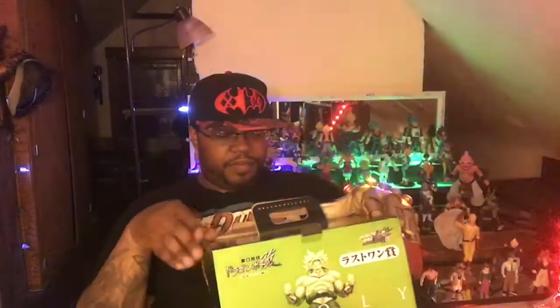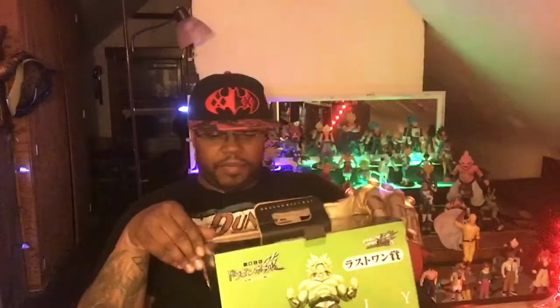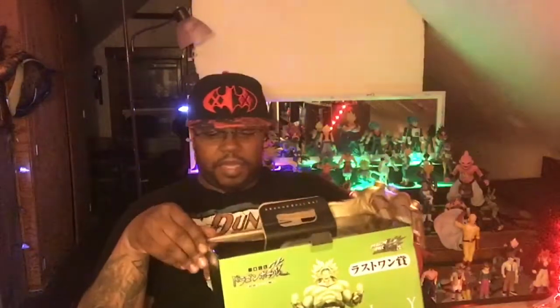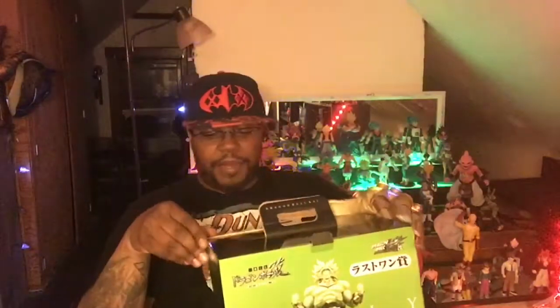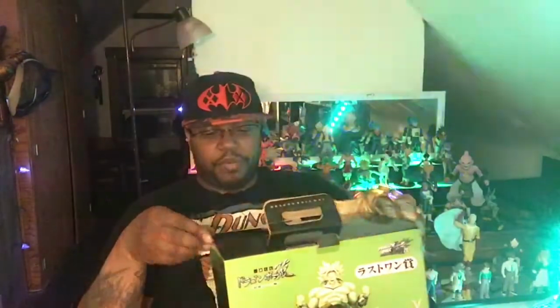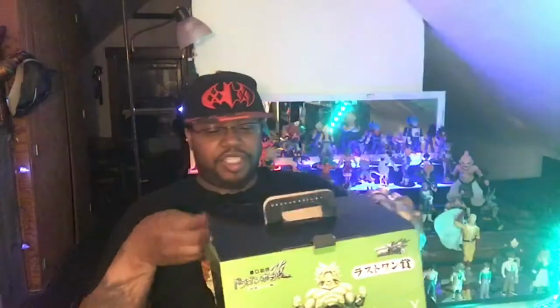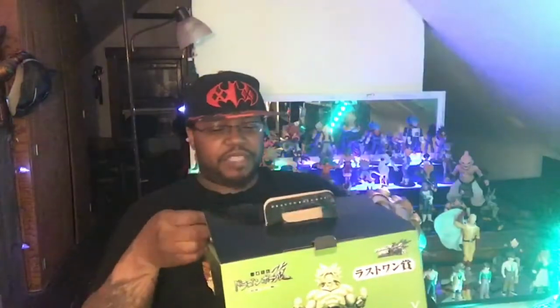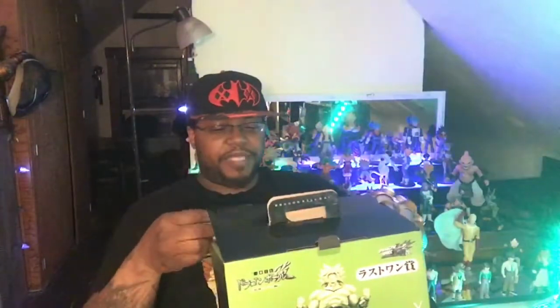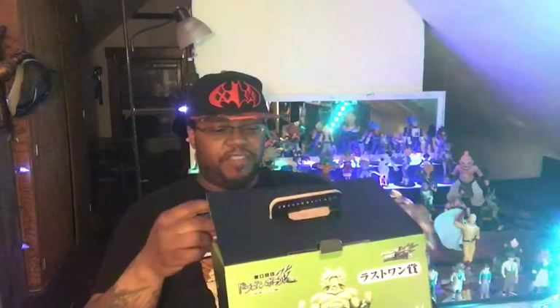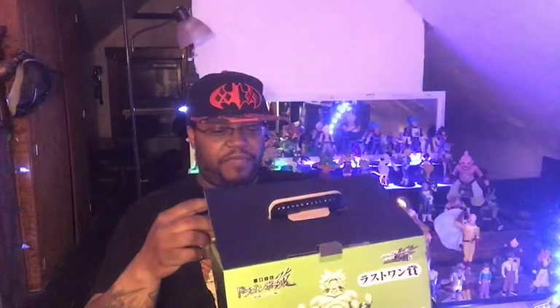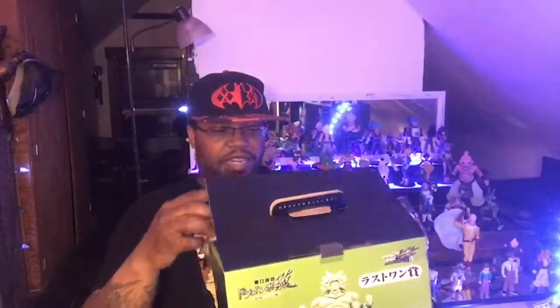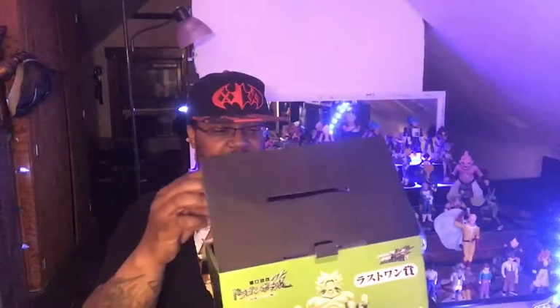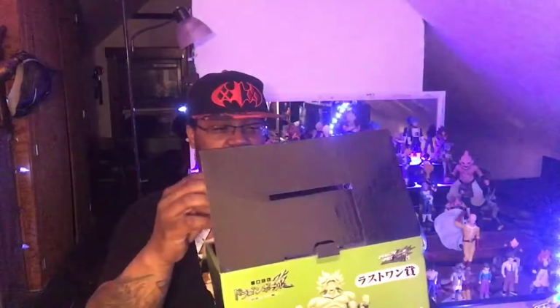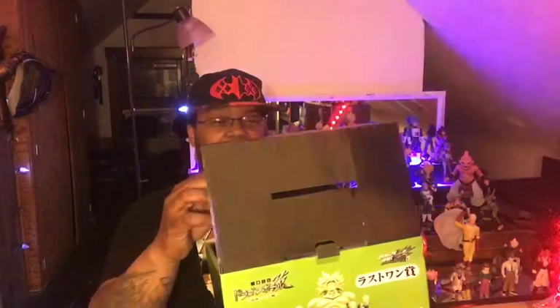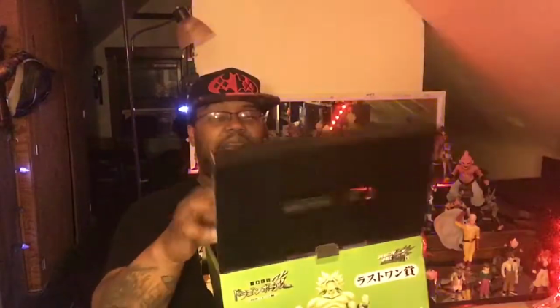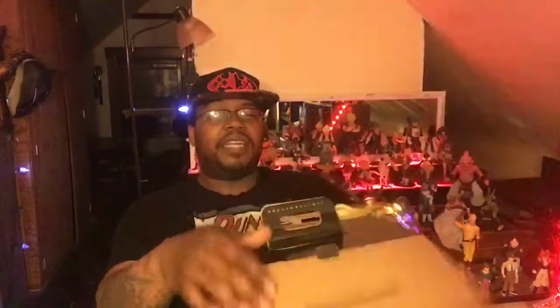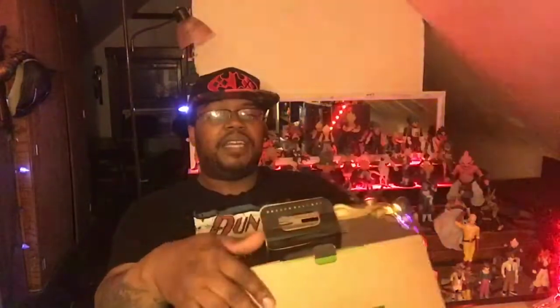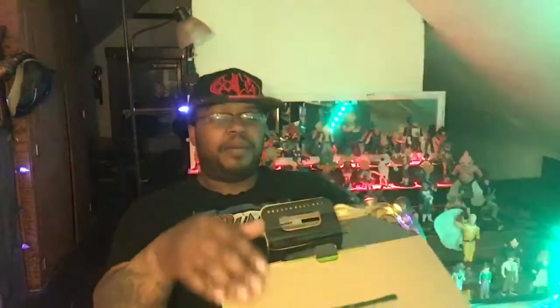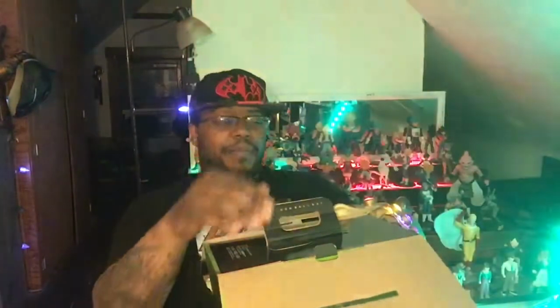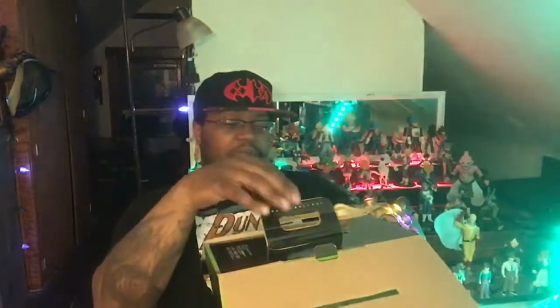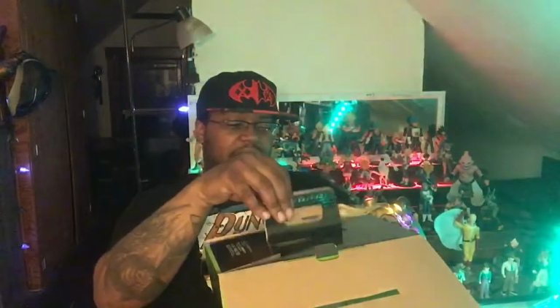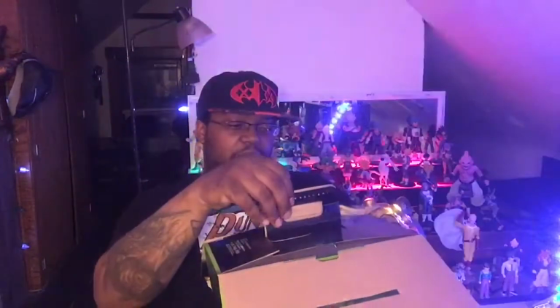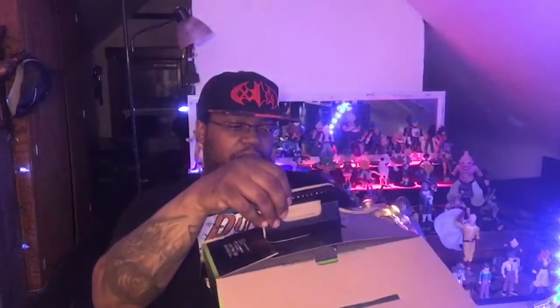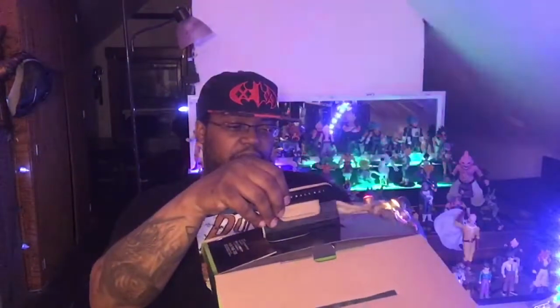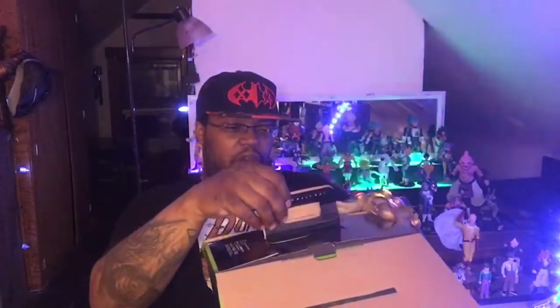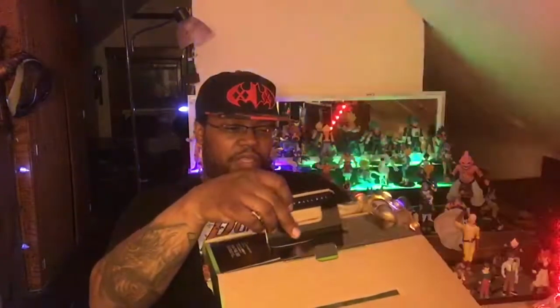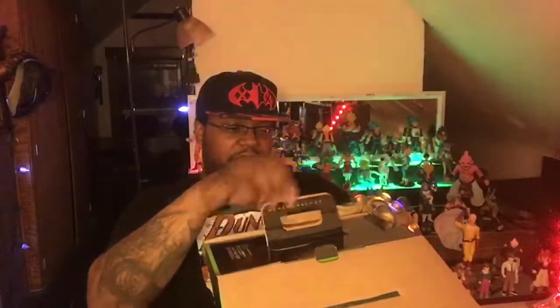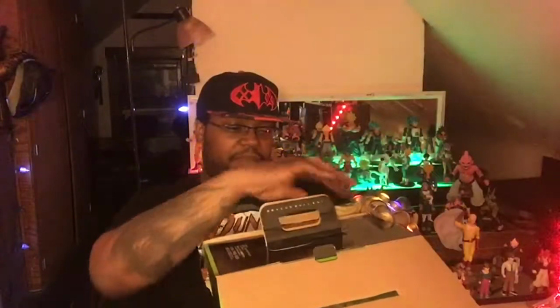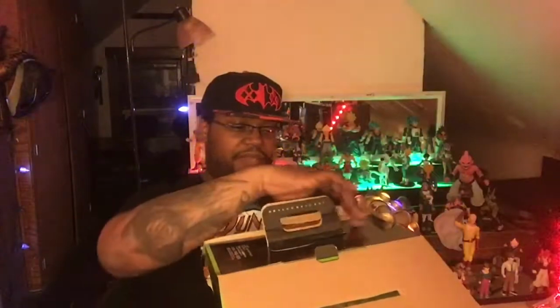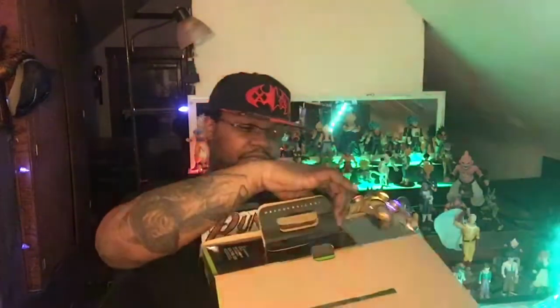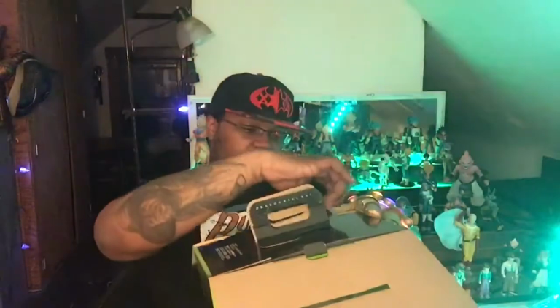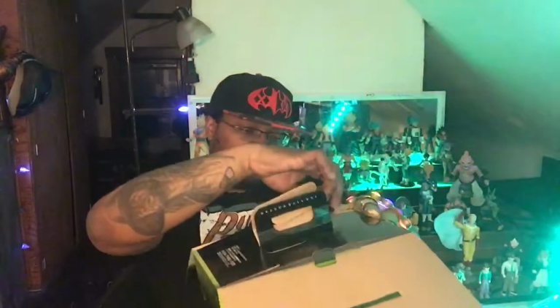I don't want to jinx myself but finally something that's not bogged down with all the tape in the world.